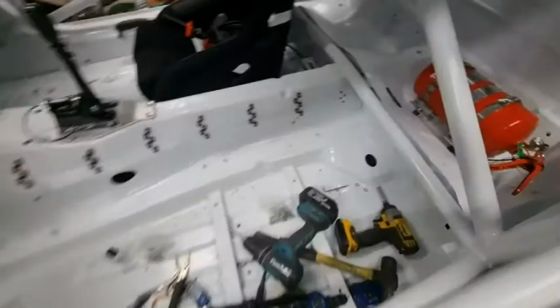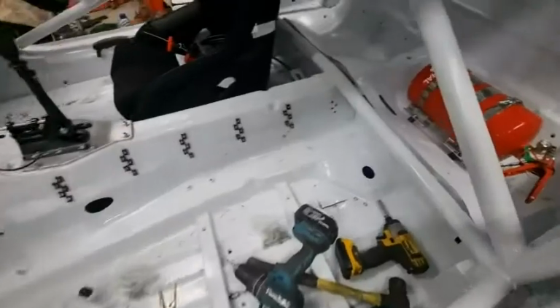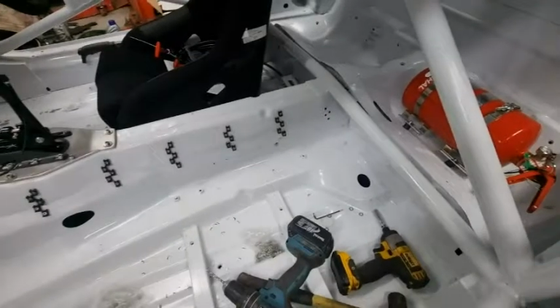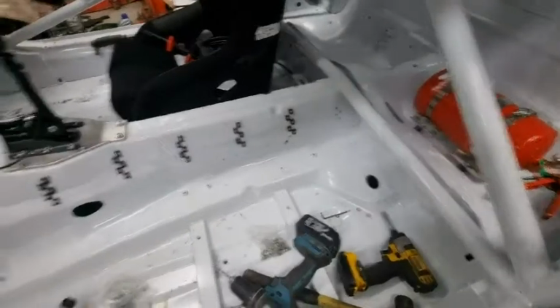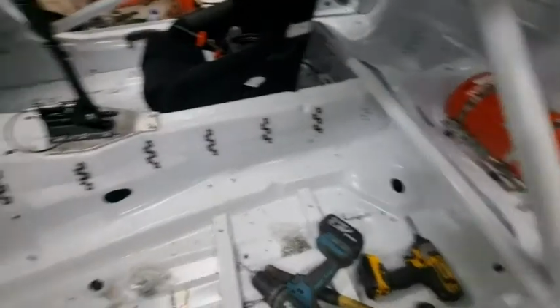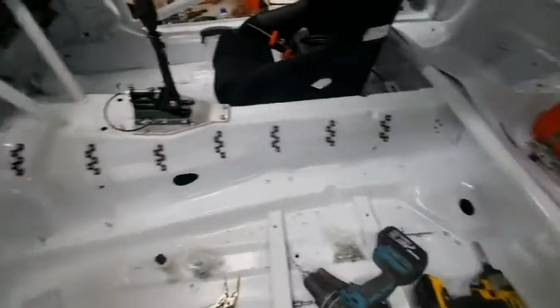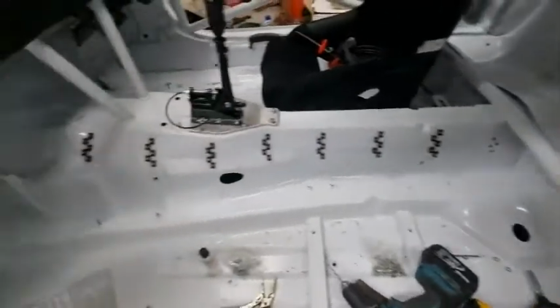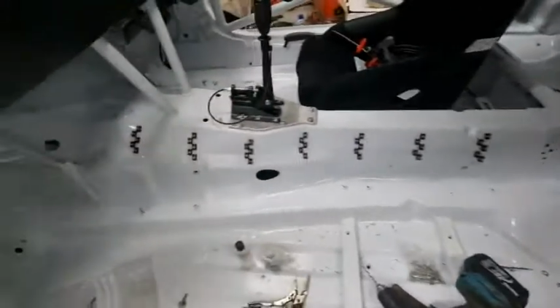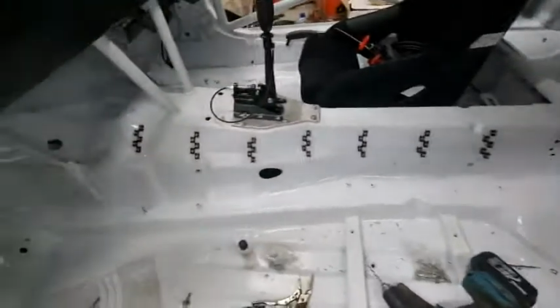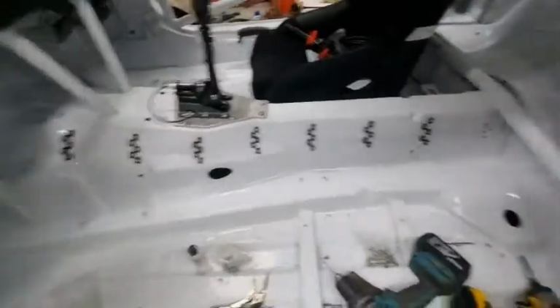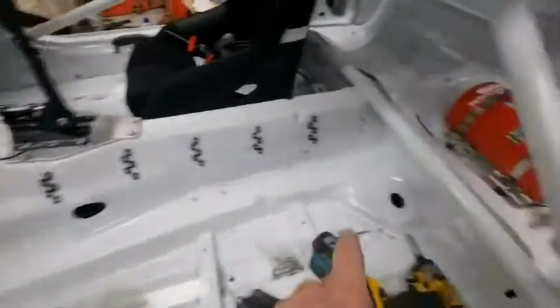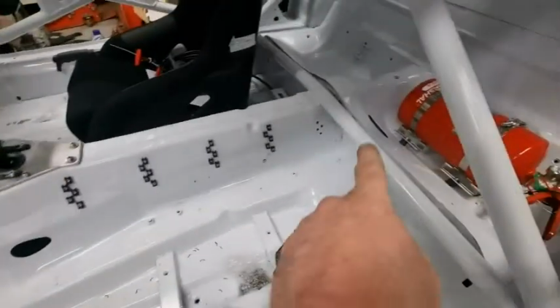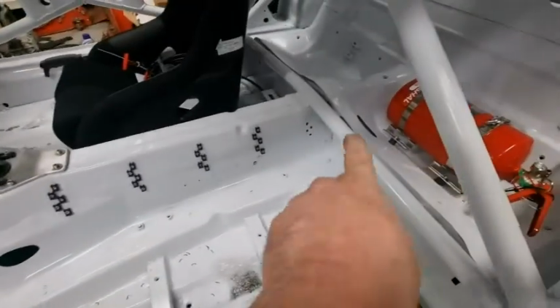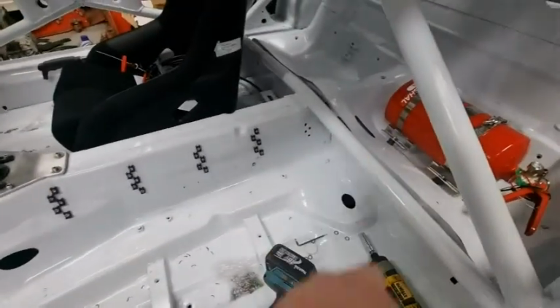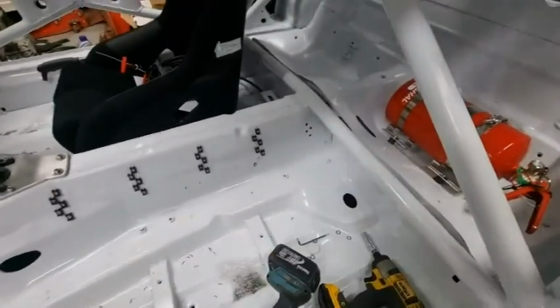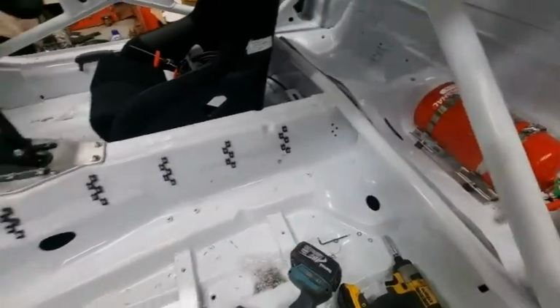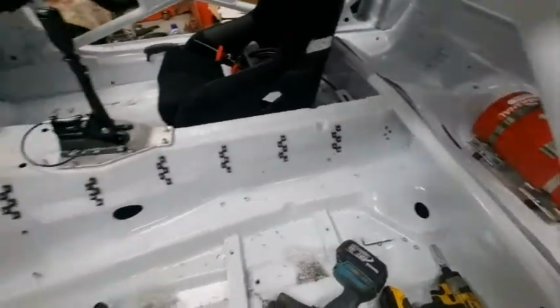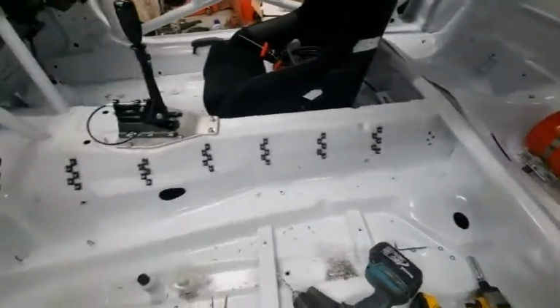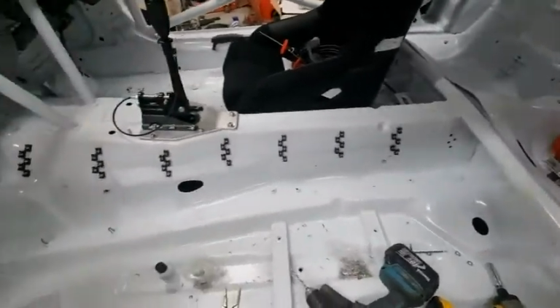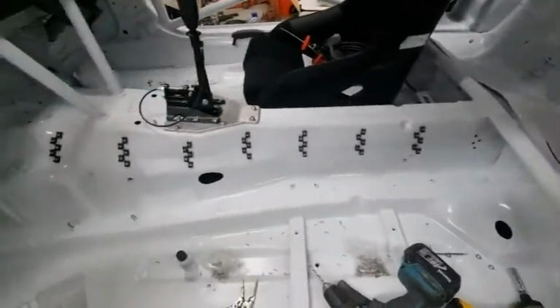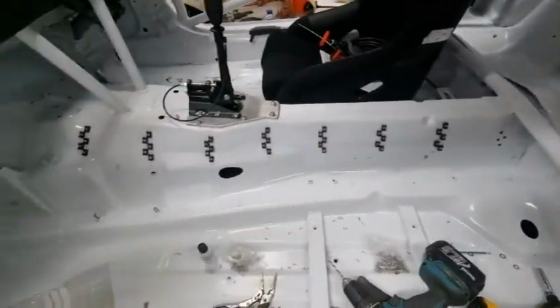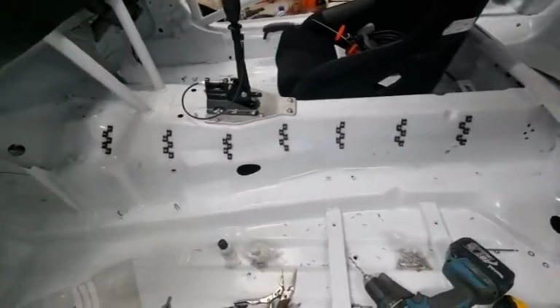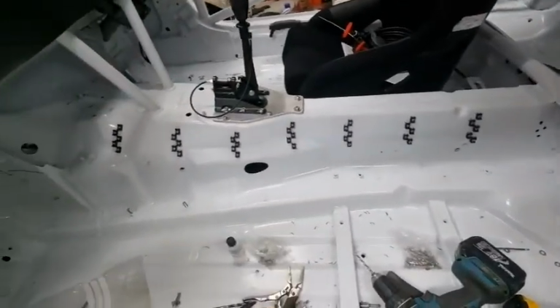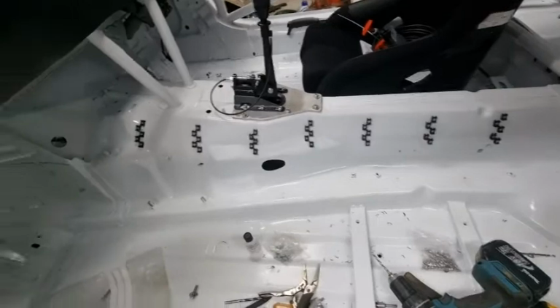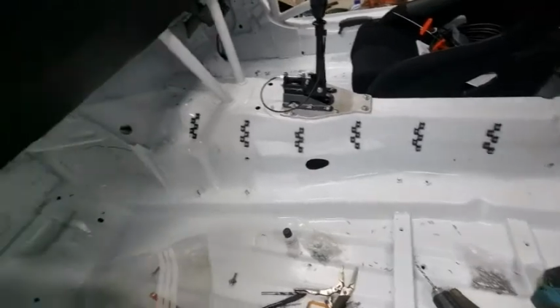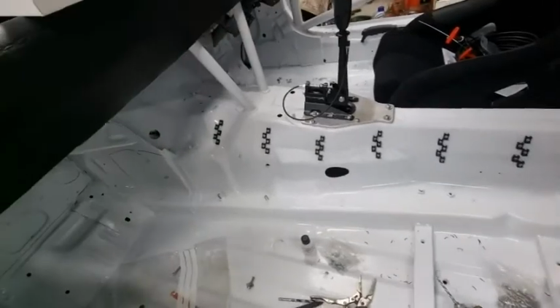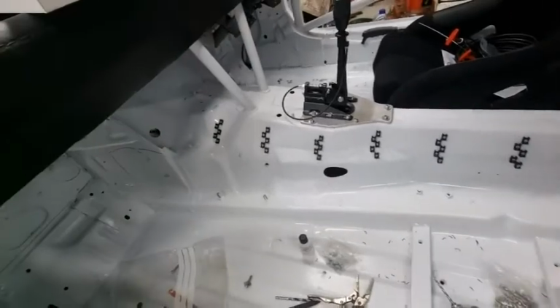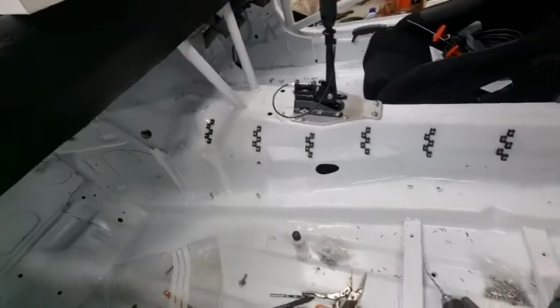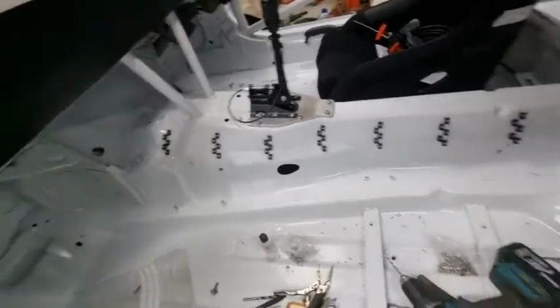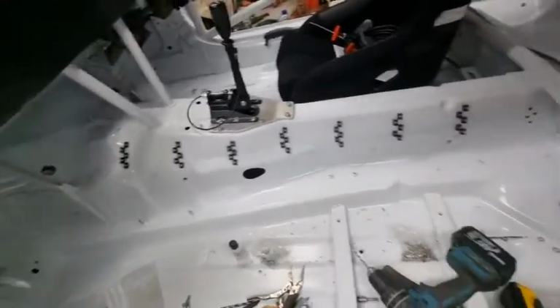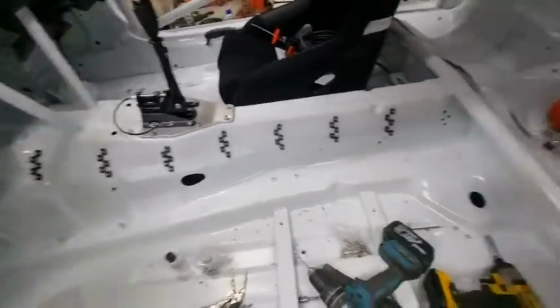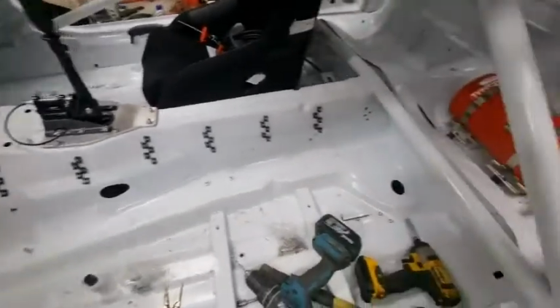Just got a few more down that end, all staggered so we can get zip ties in there nicely.